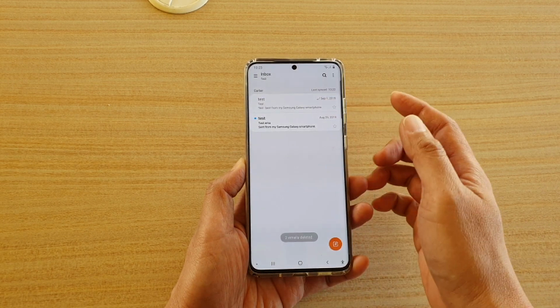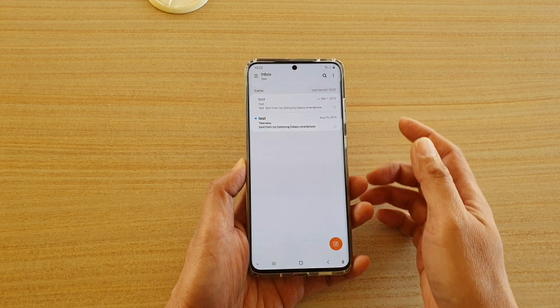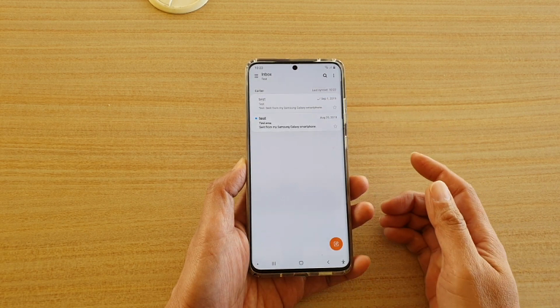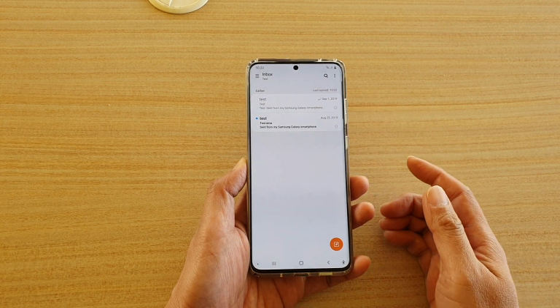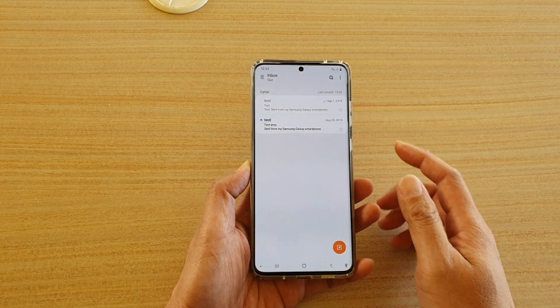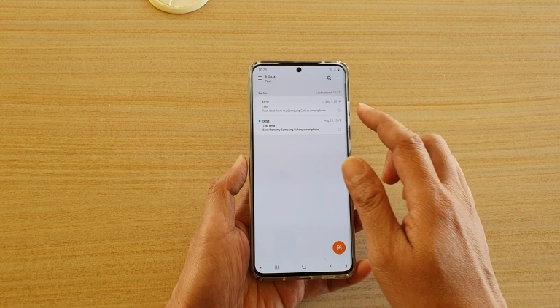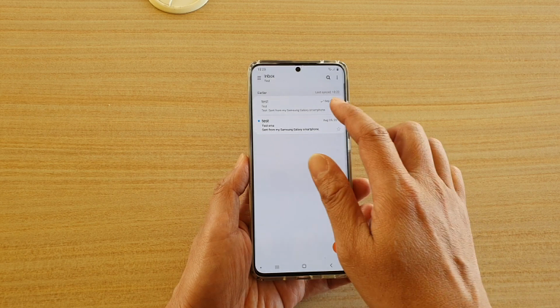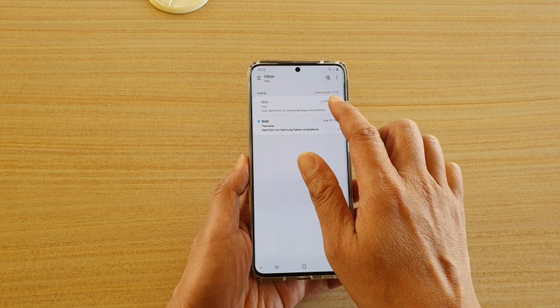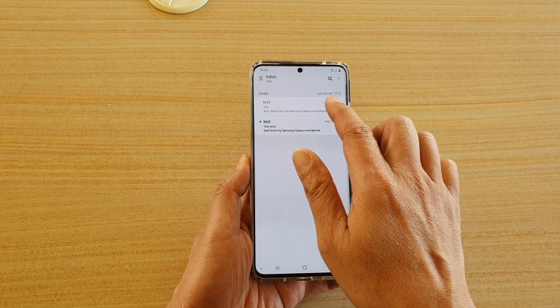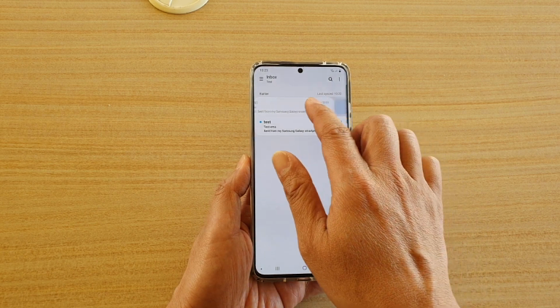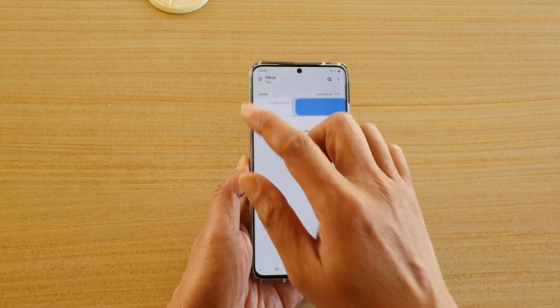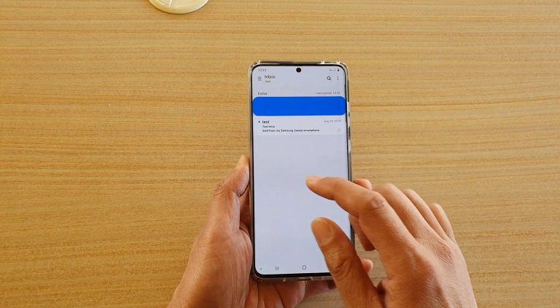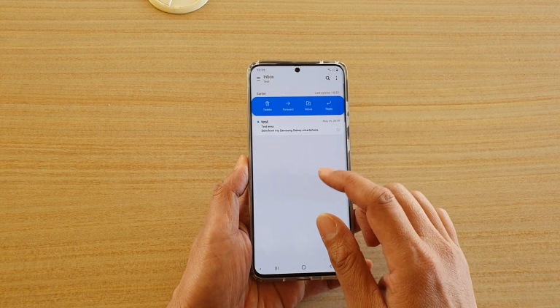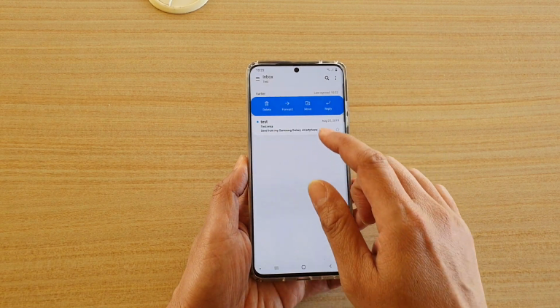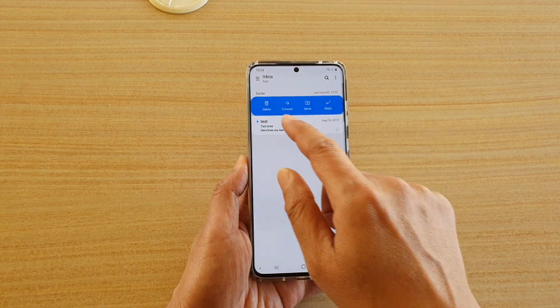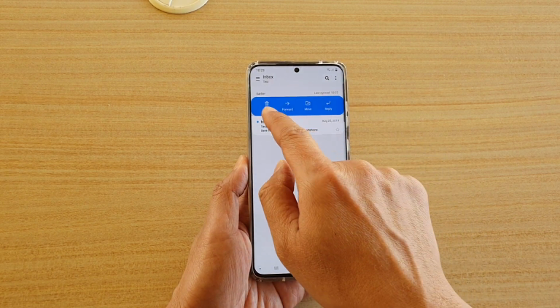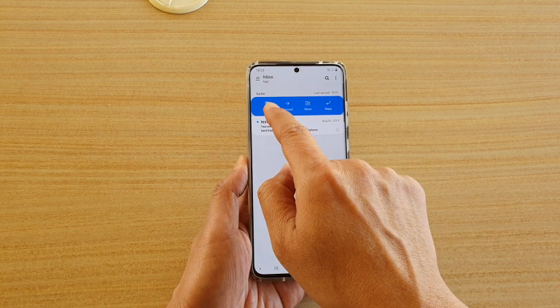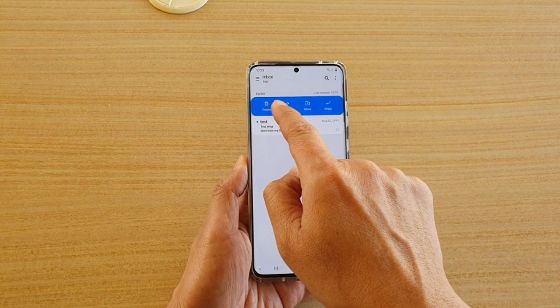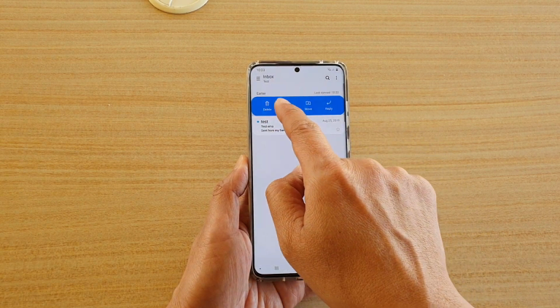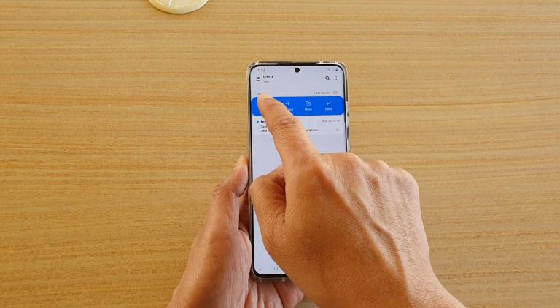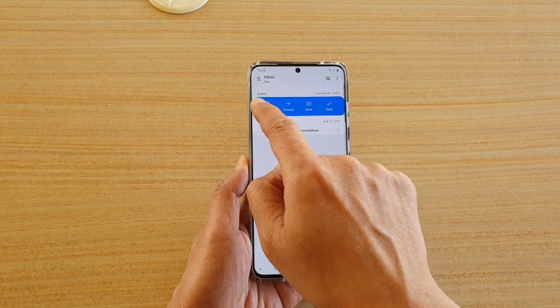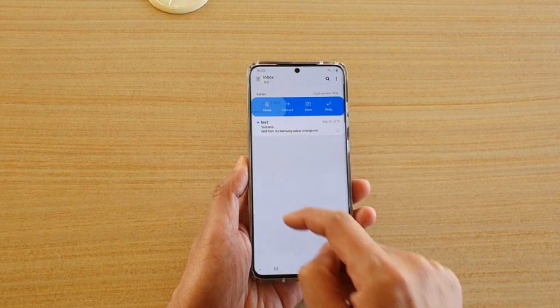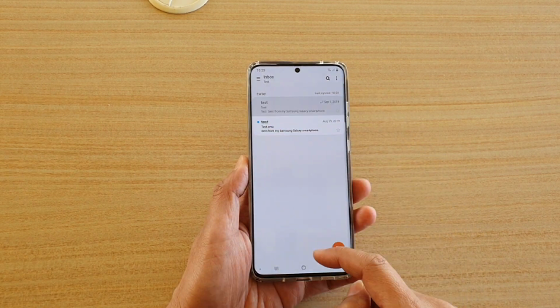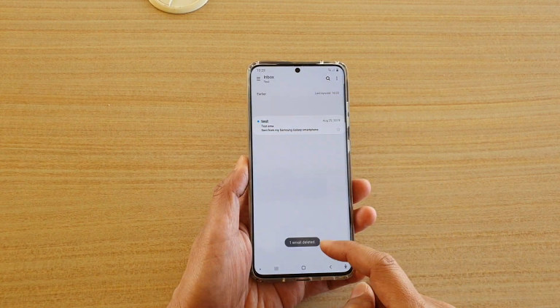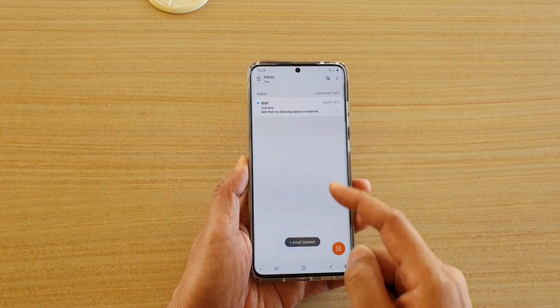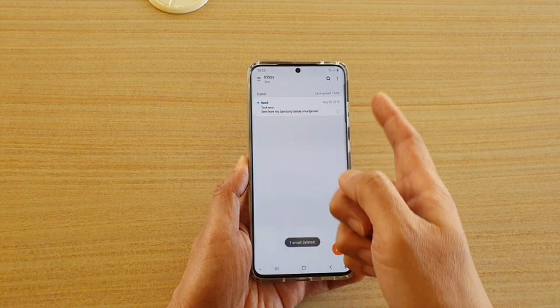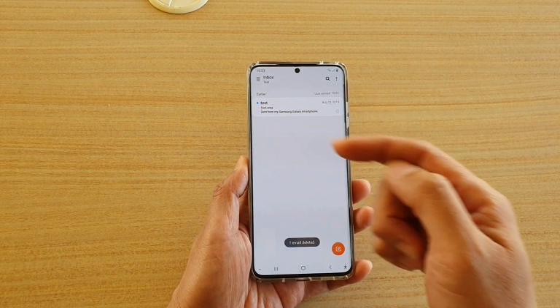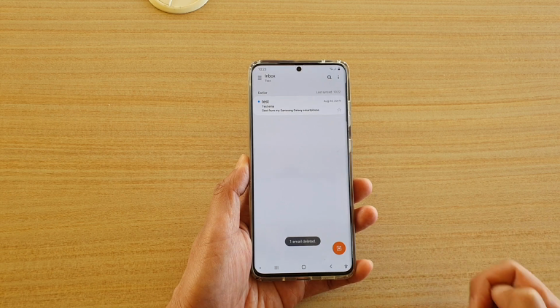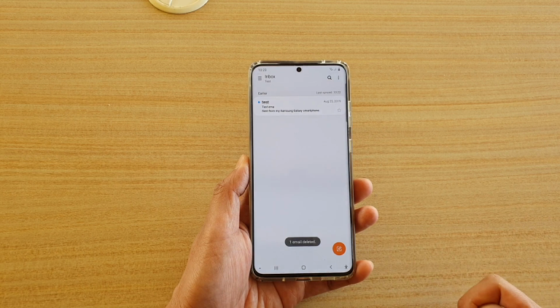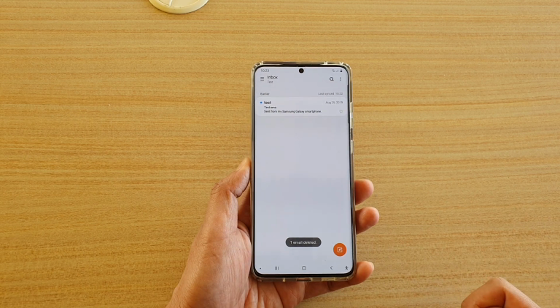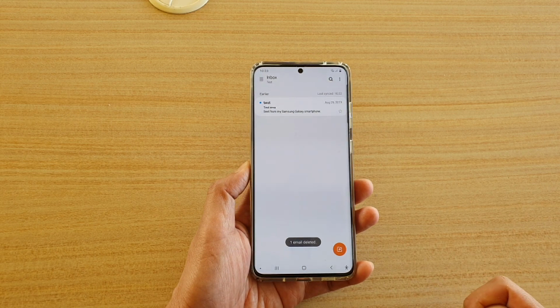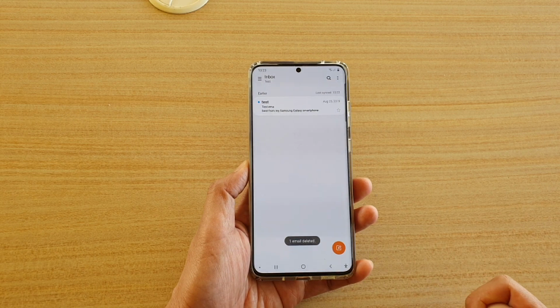Another way to delete an email is by swiping across it. A delete button will appear, and from there you can quickly delete an email as well.